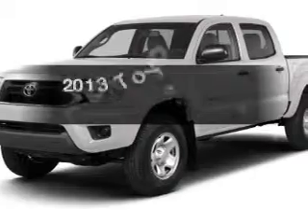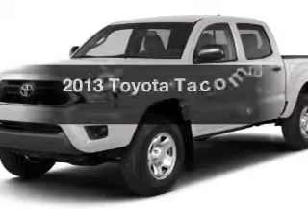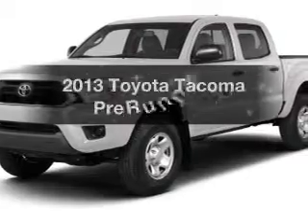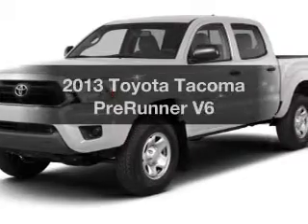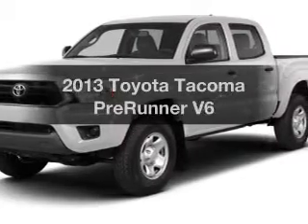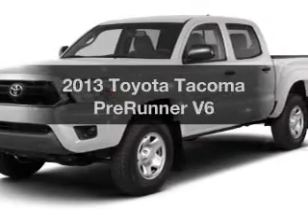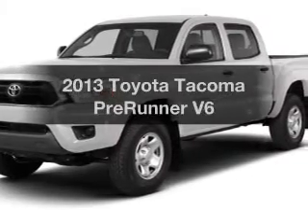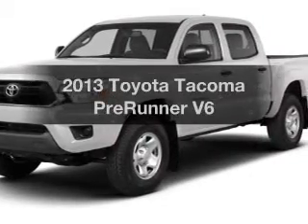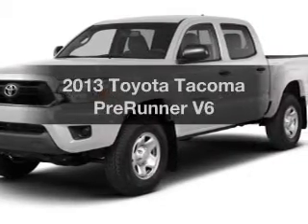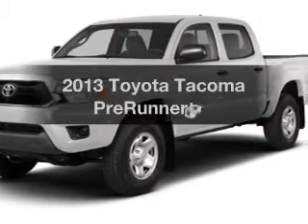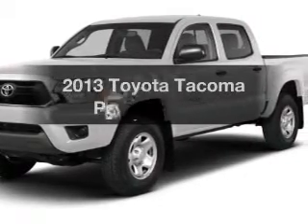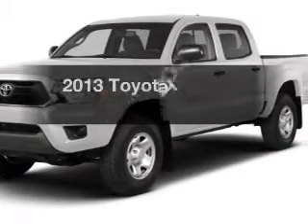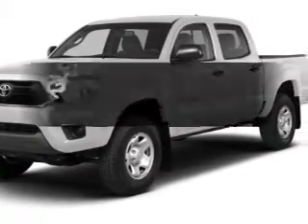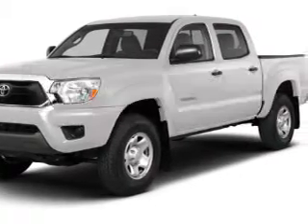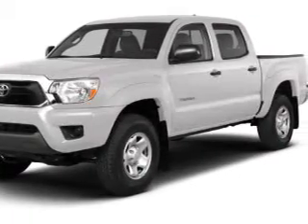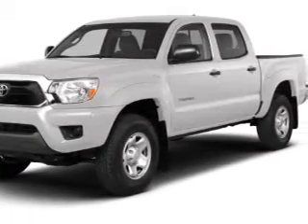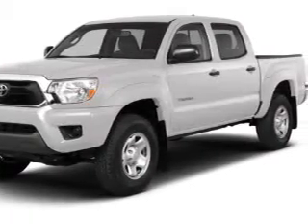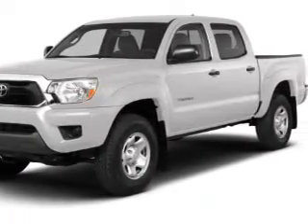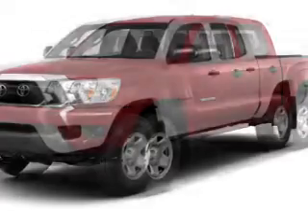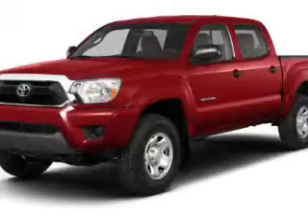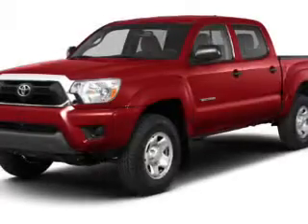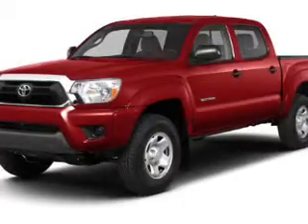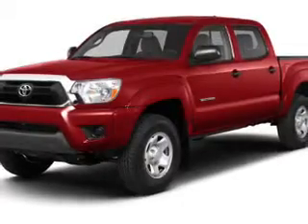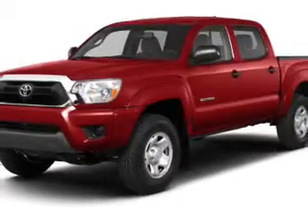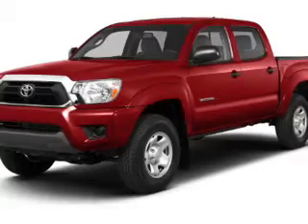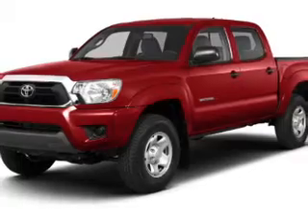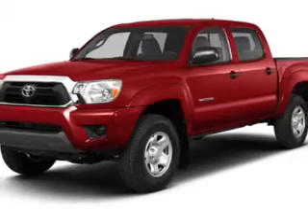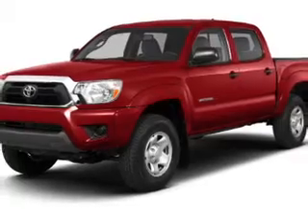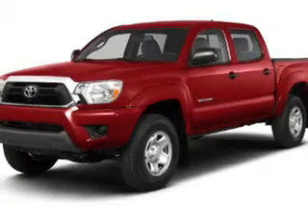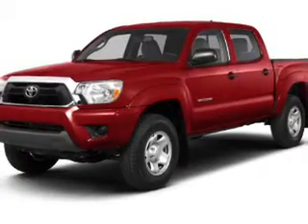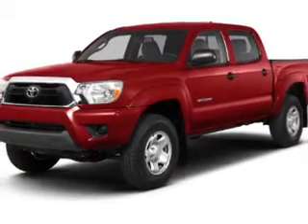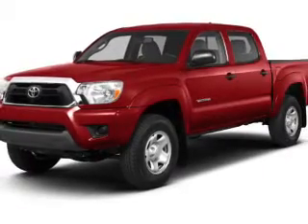Presenting the 2013 Toyota Tacoma. If you're looking for an automobile with great attributes, look no further.